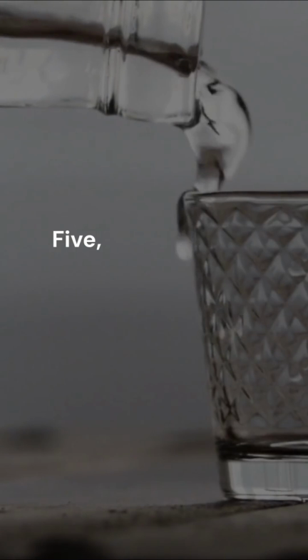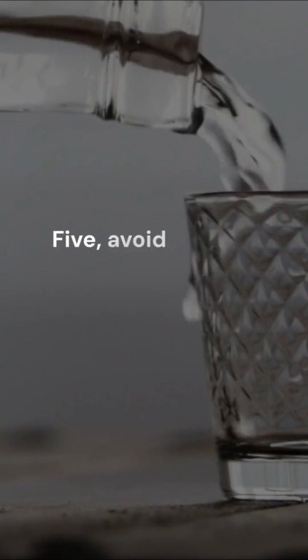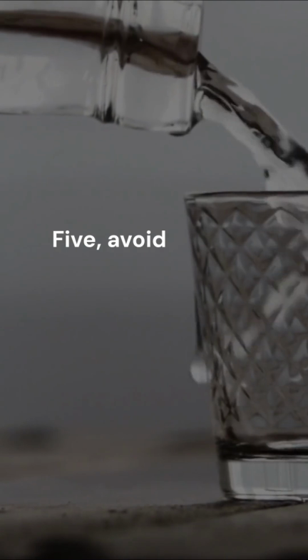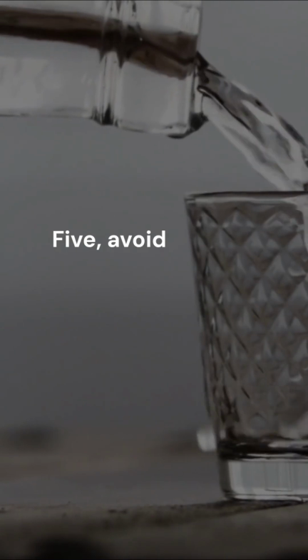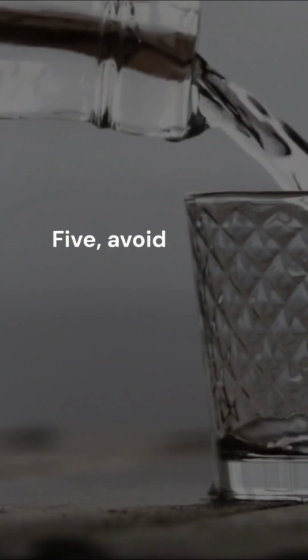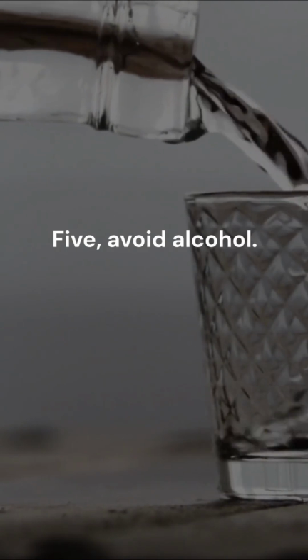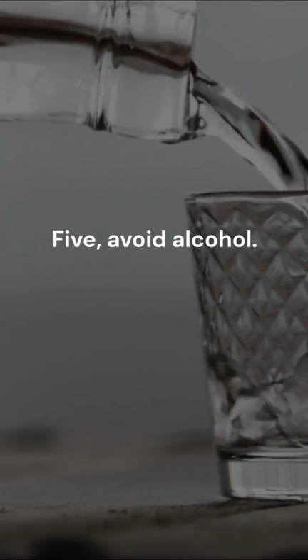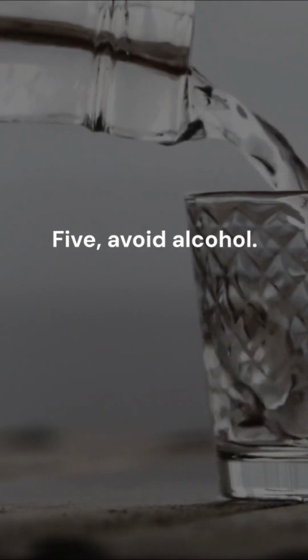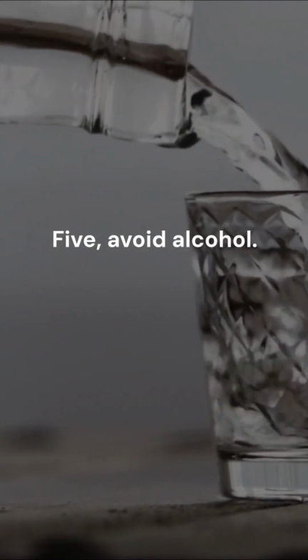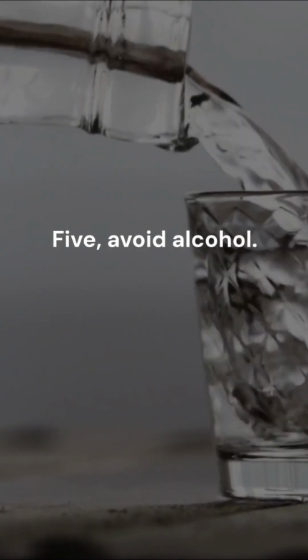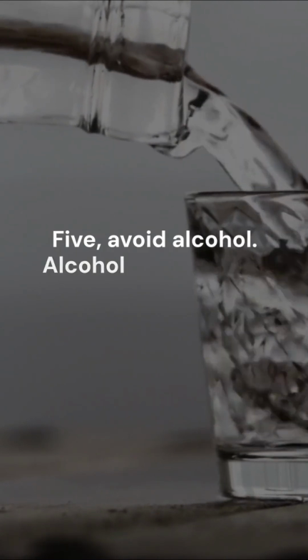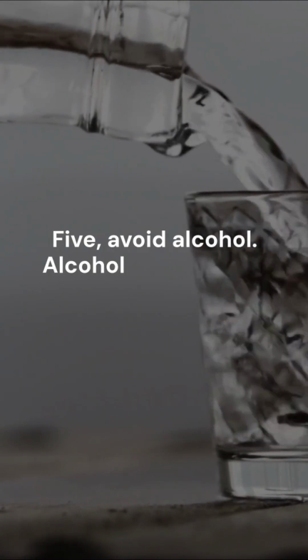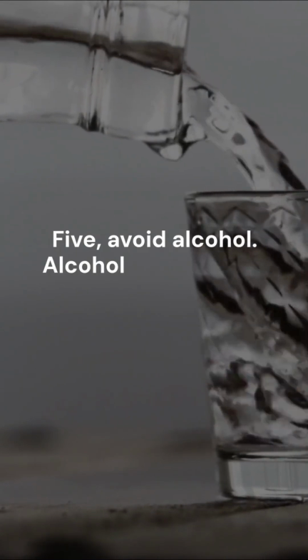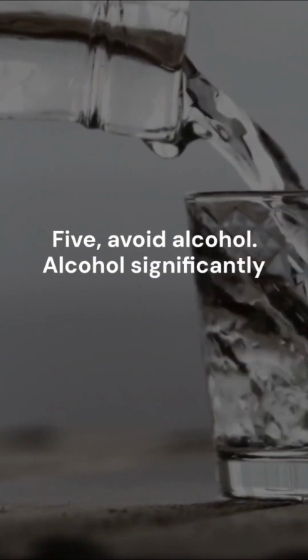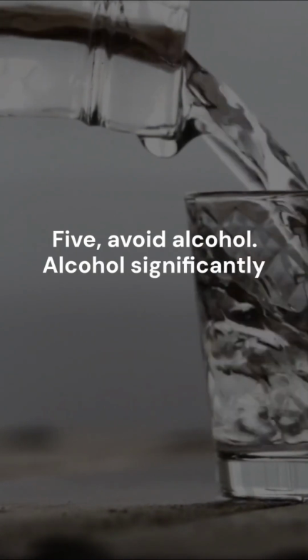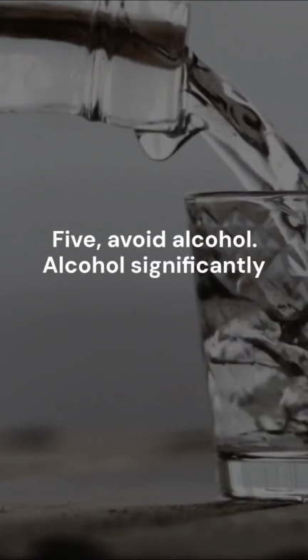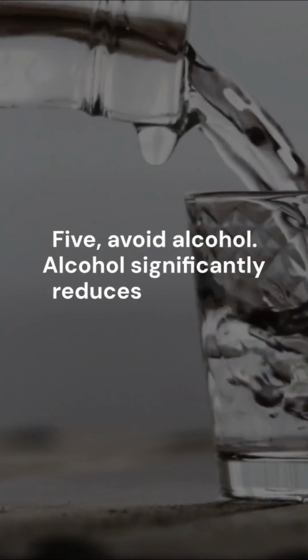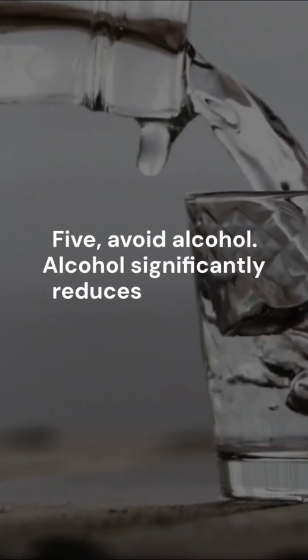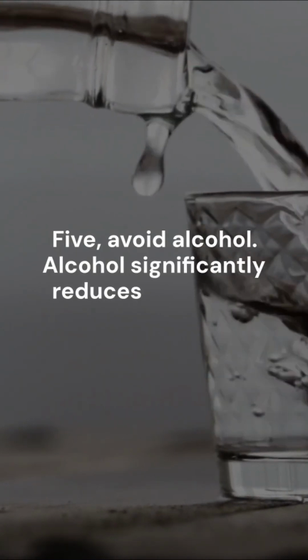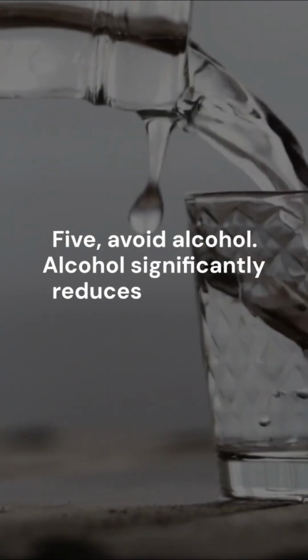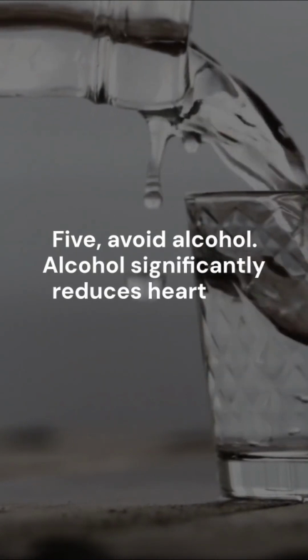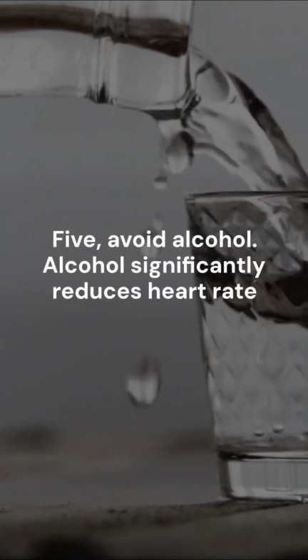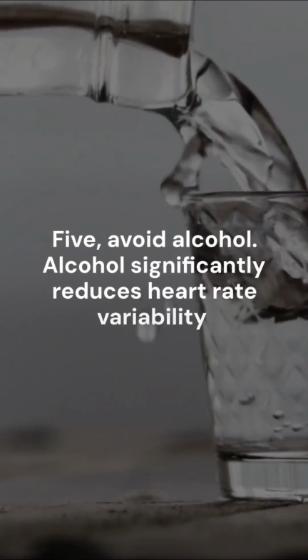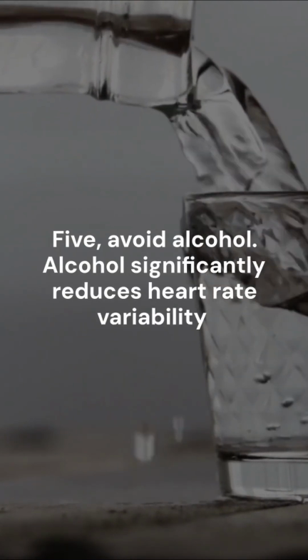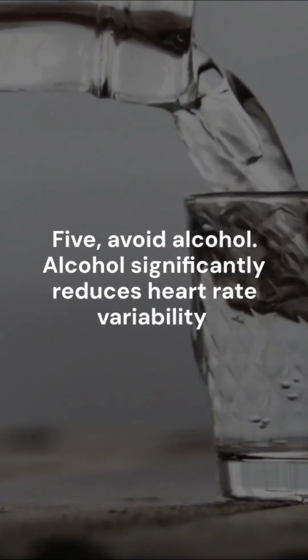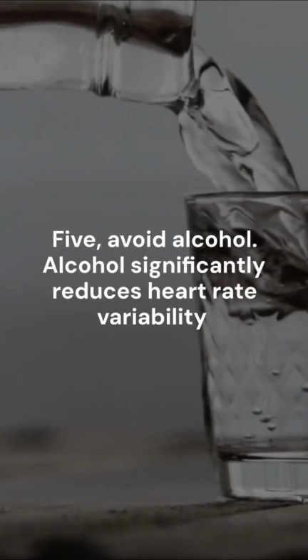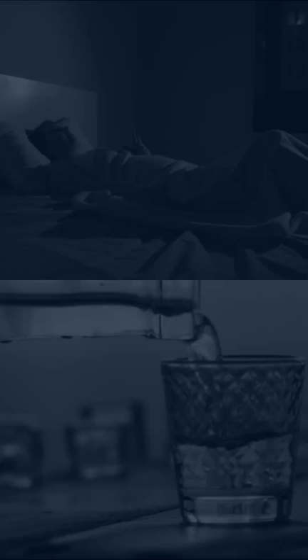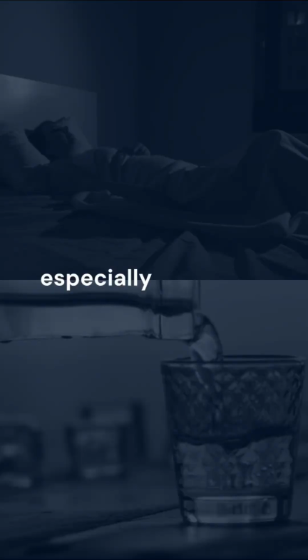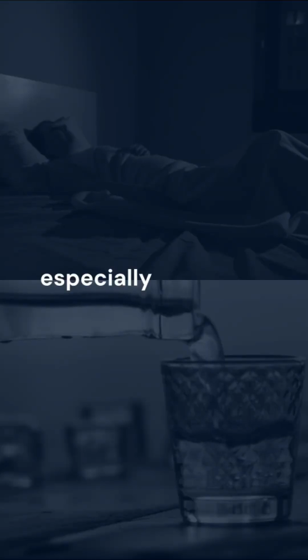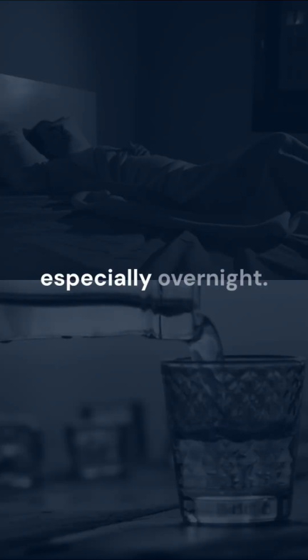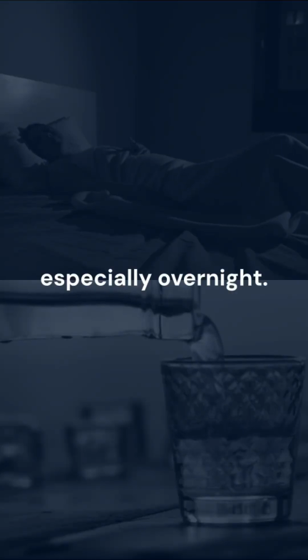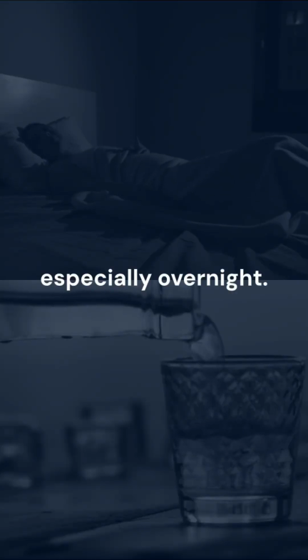5. Avoid alcohol. Alcohol significantly reduces heart rate variability, especially overnight.